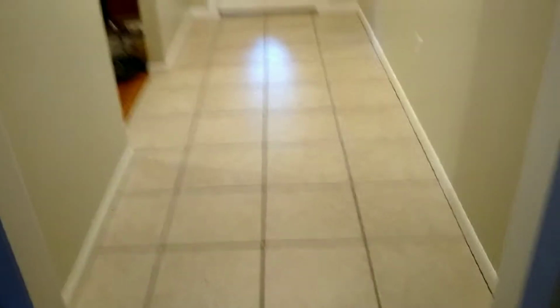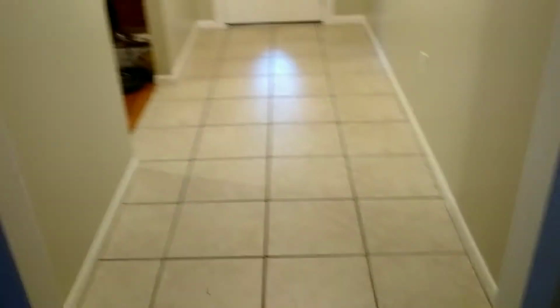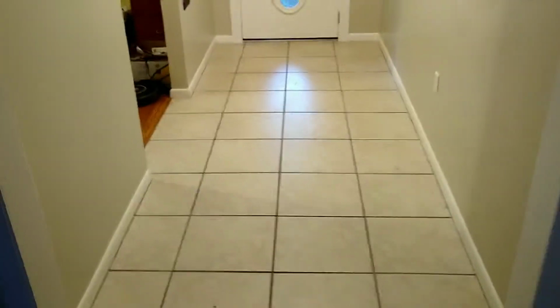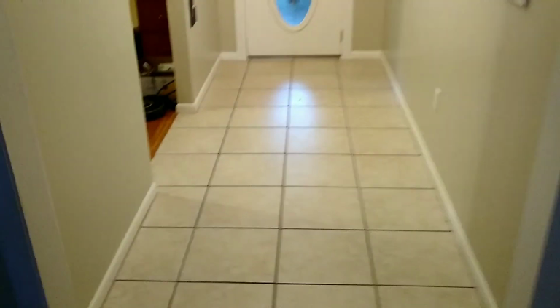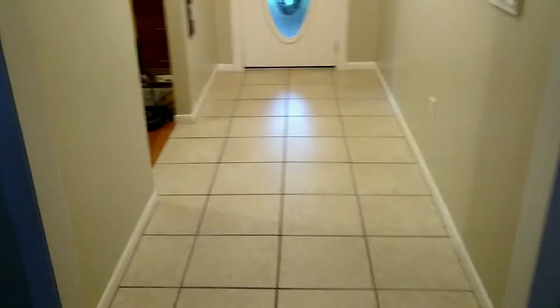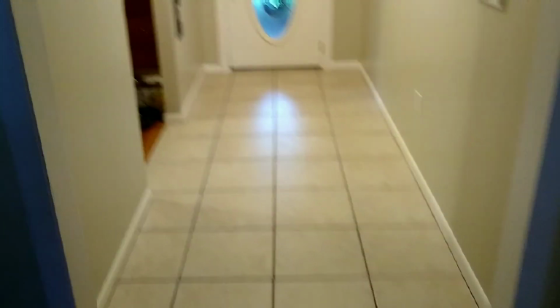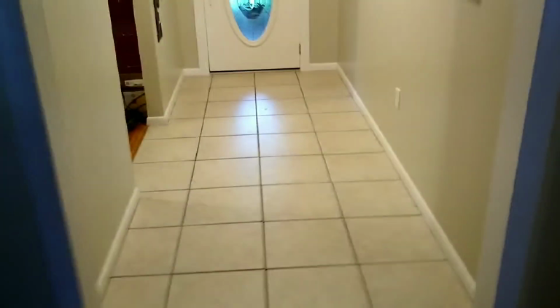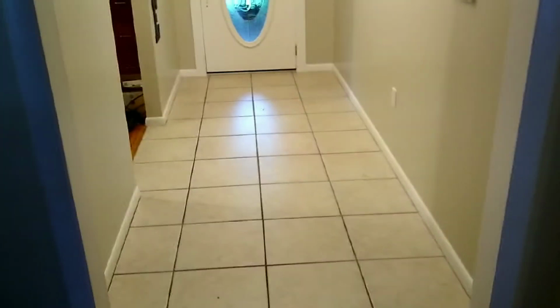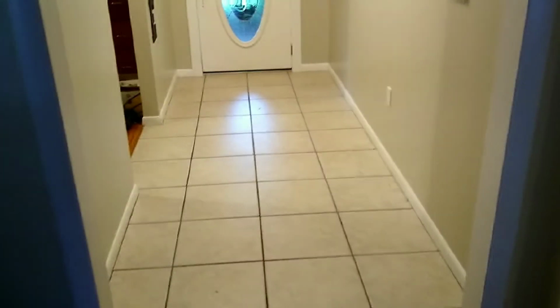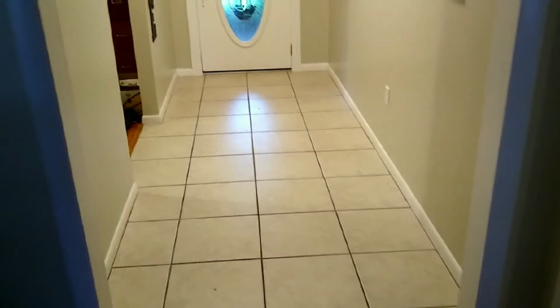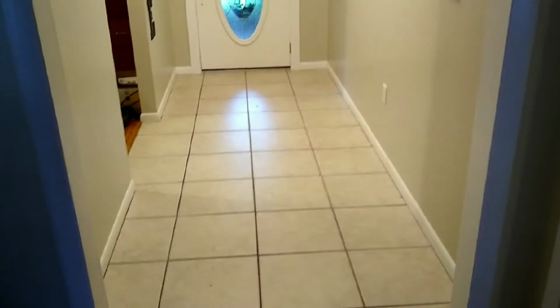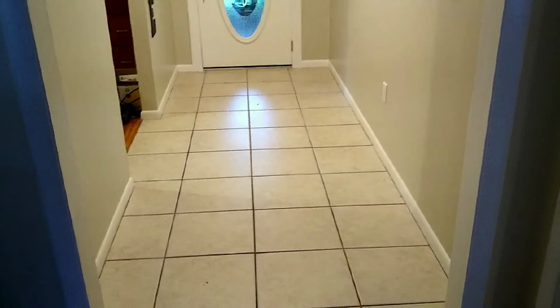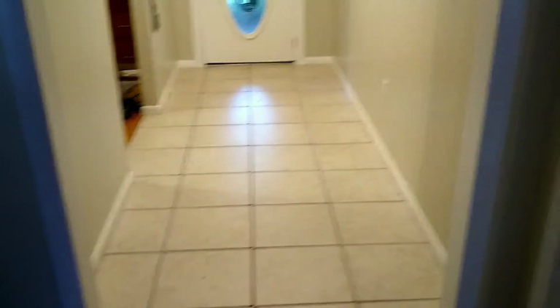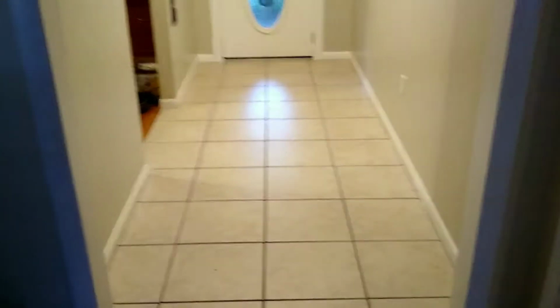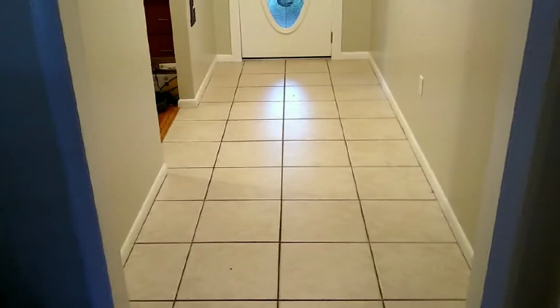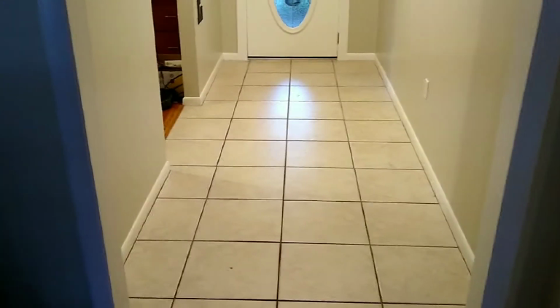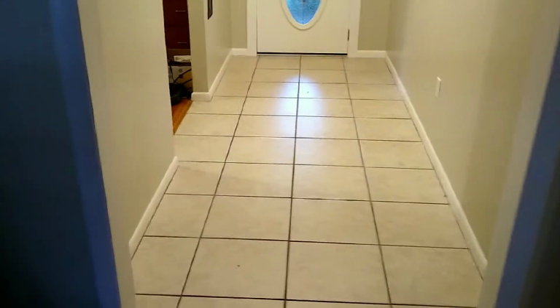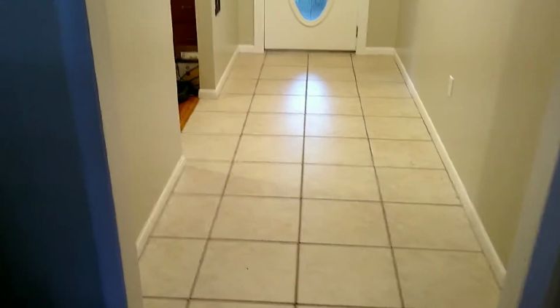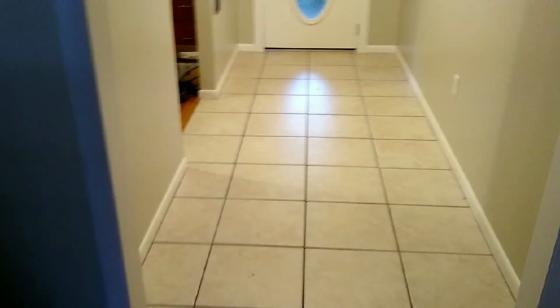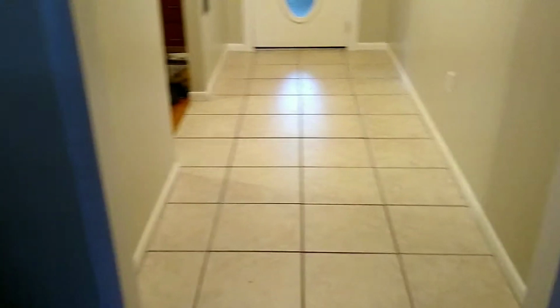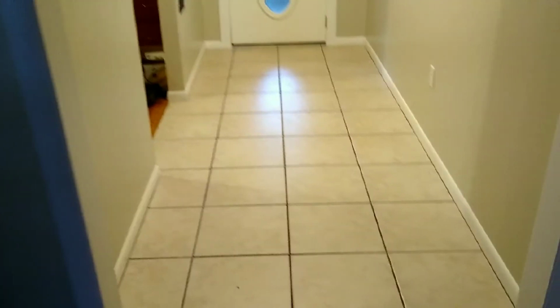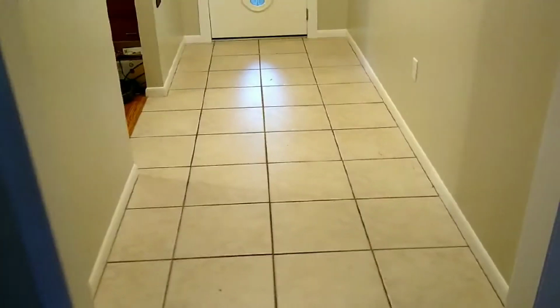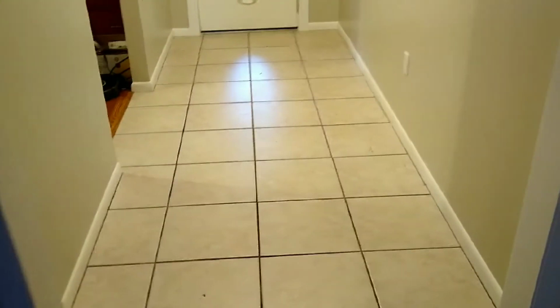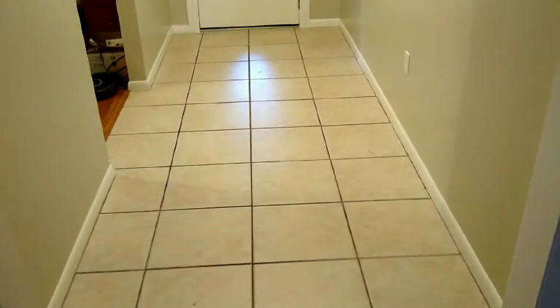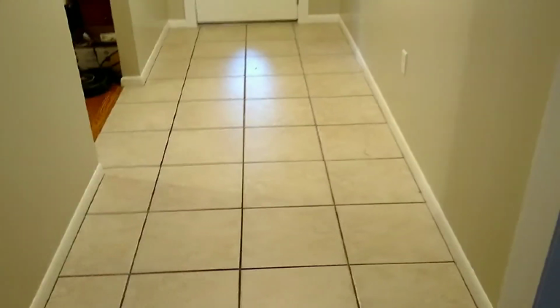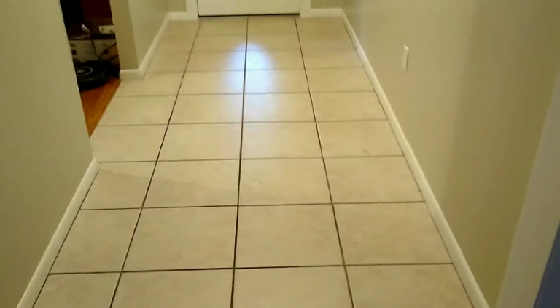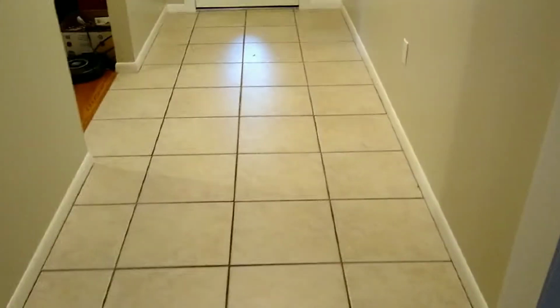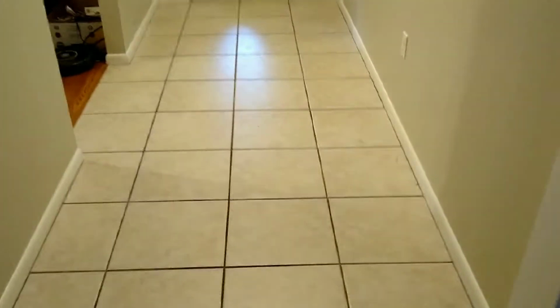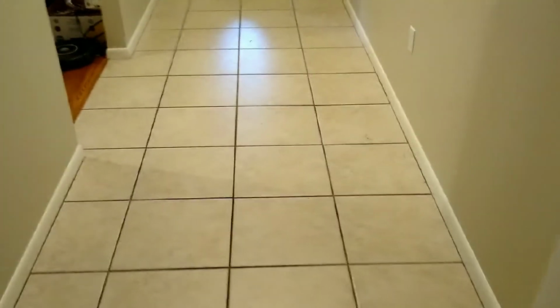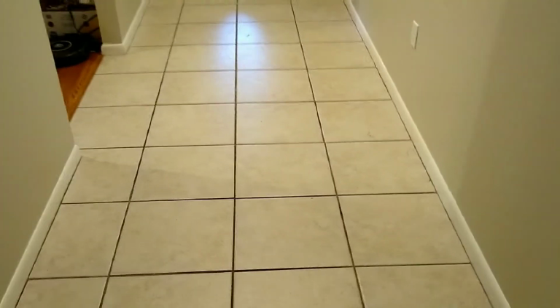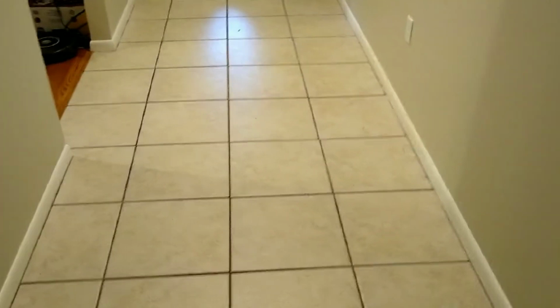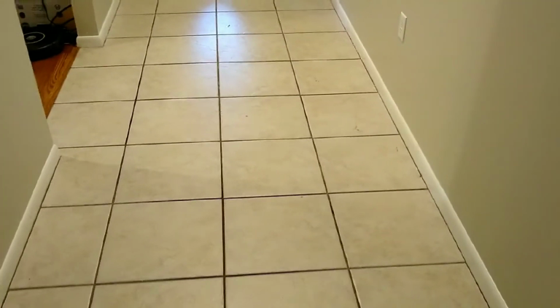Hey everyone, so today we're going to be making bold choices and we're going to be putting pattern tile down in our foyer.